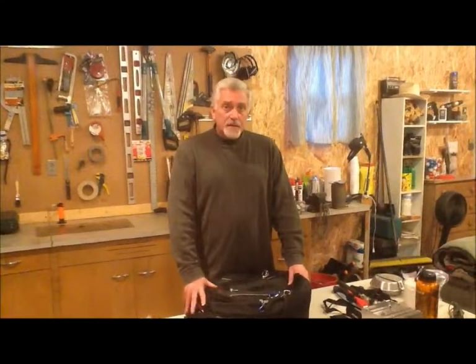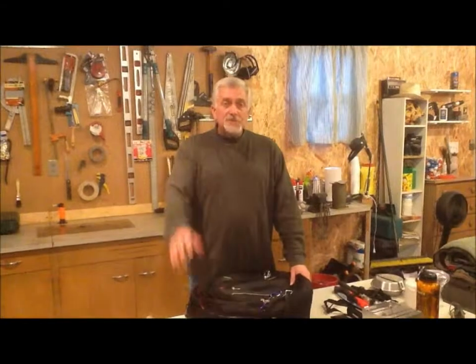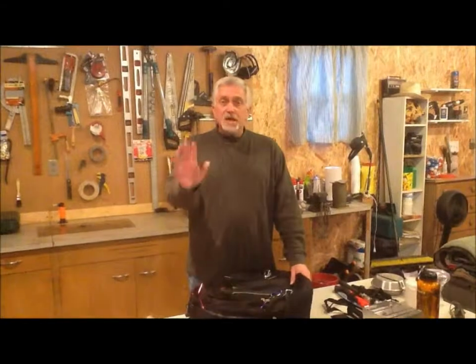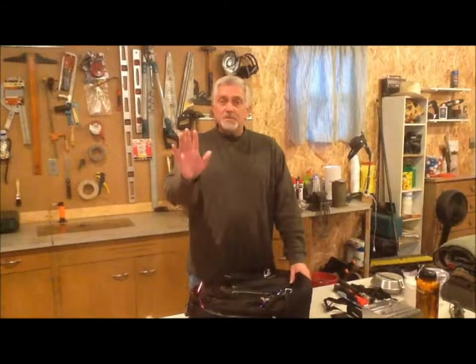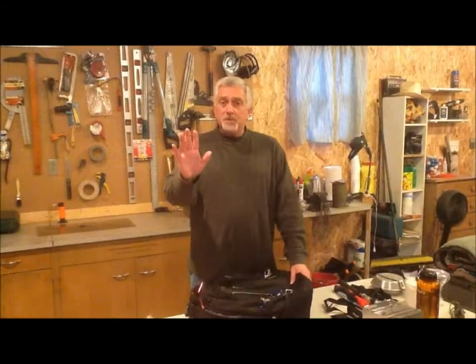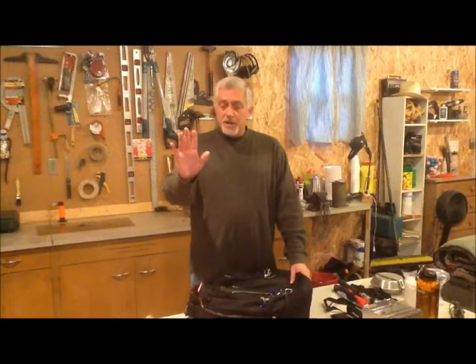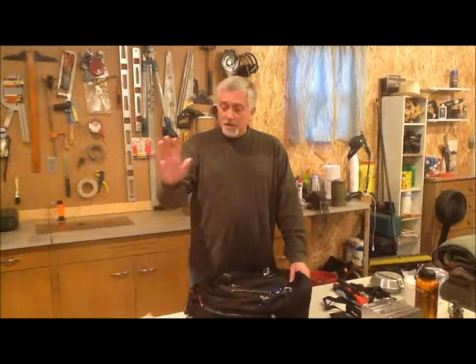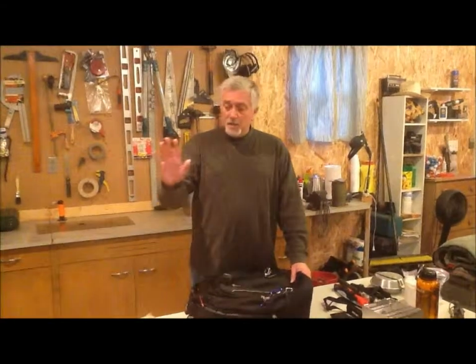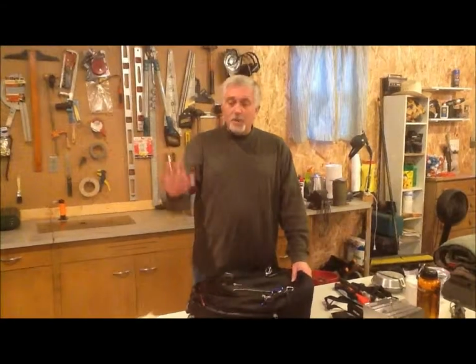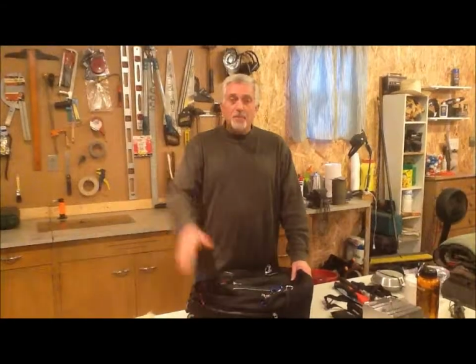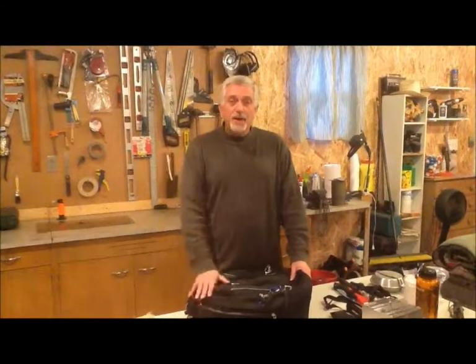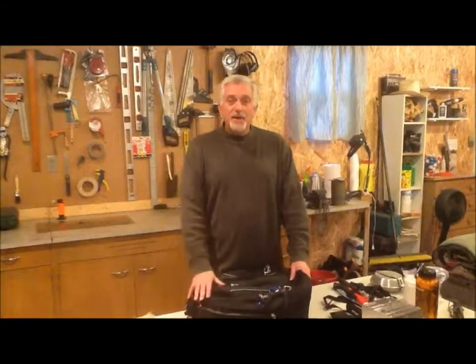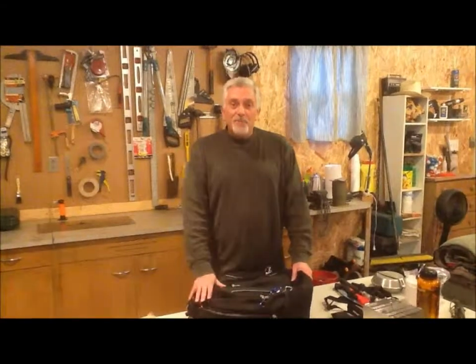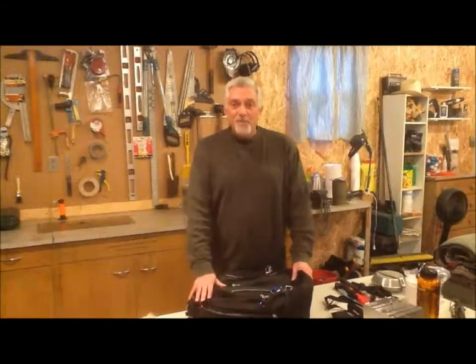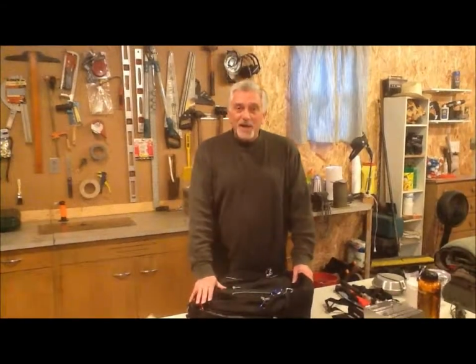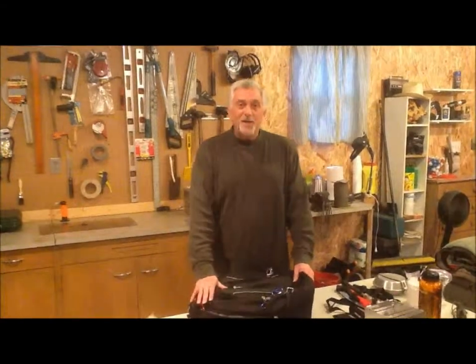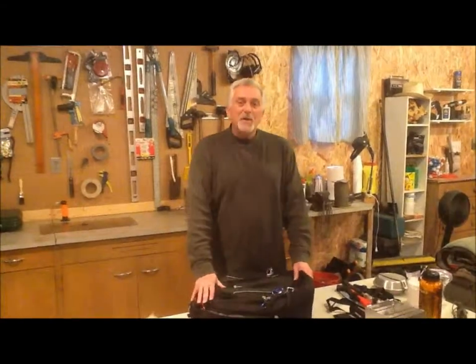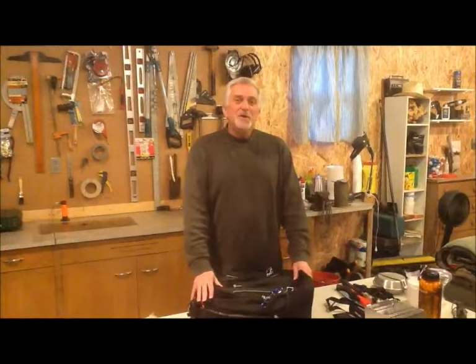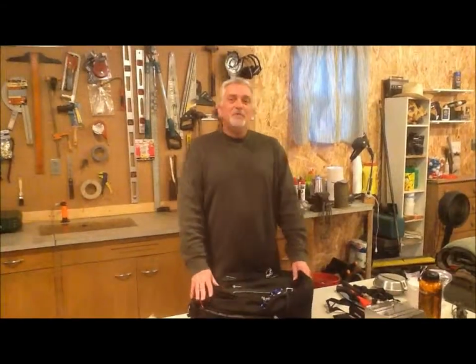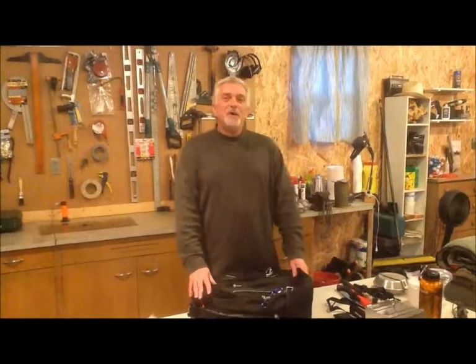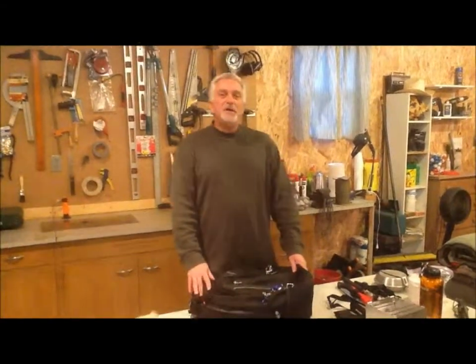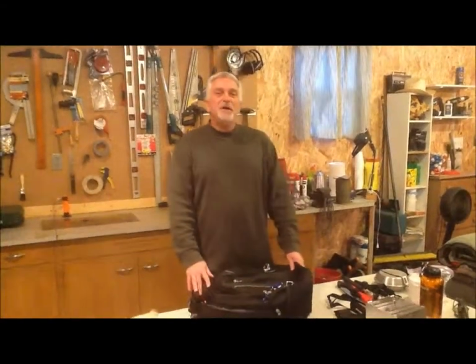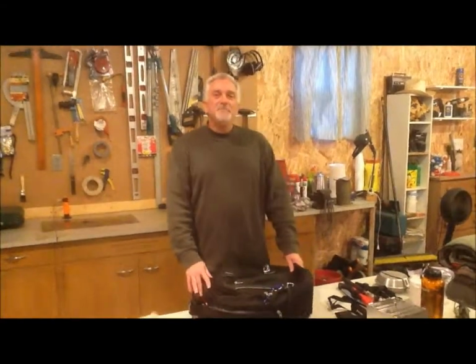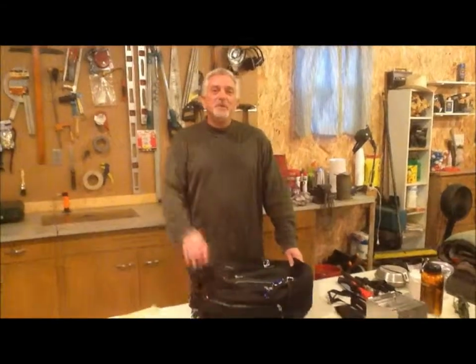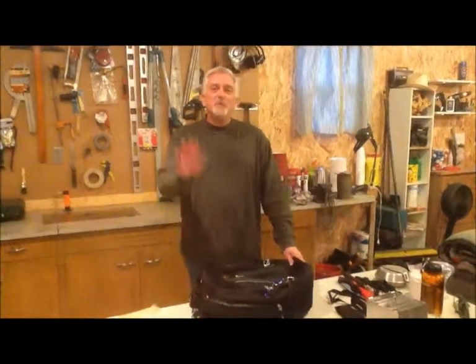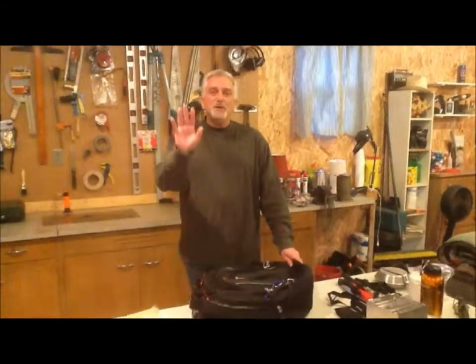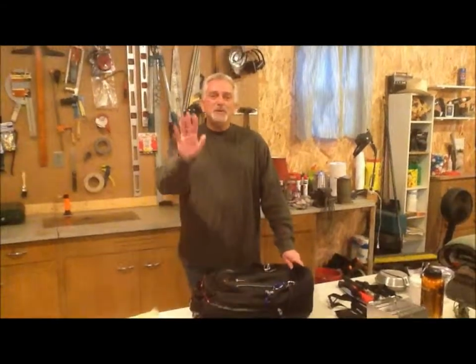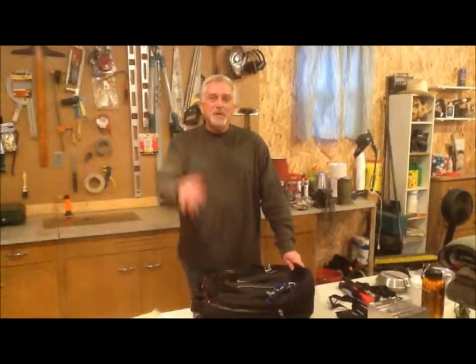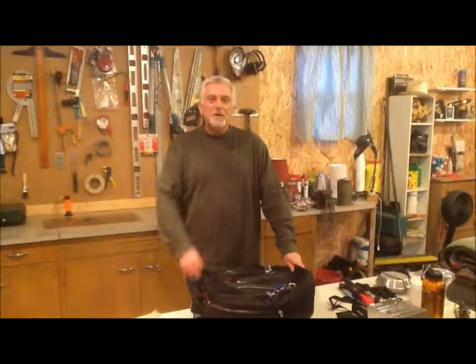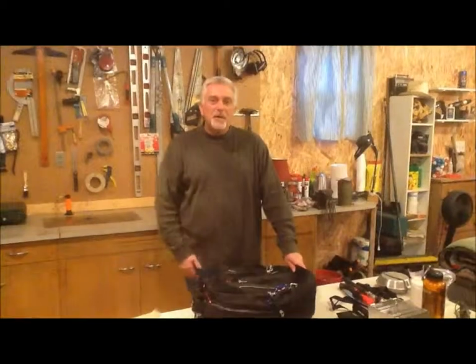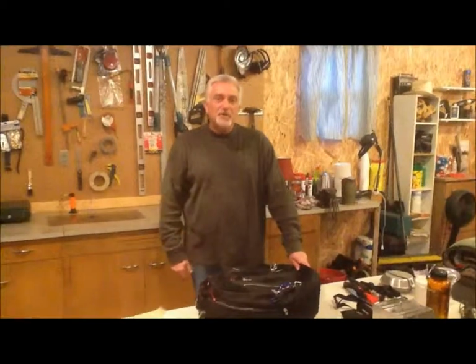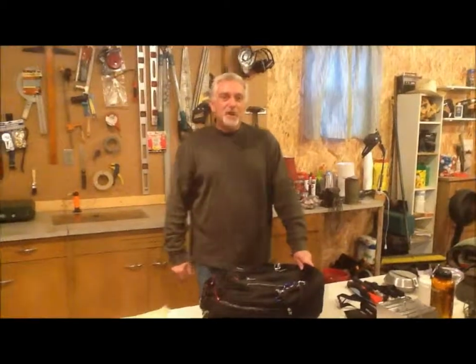Thanks guys, appreciate it. I won't bore you packing everything back up. You have a great day — thanks for watching my channel.